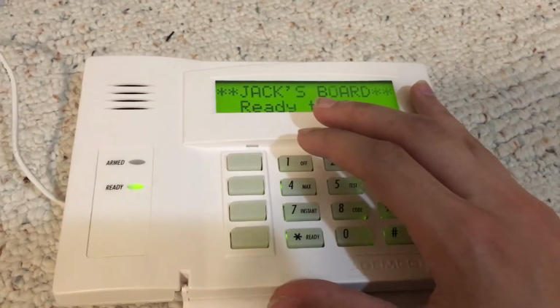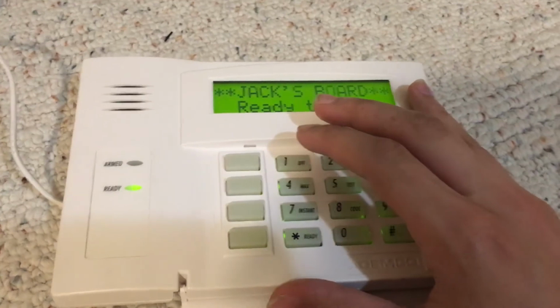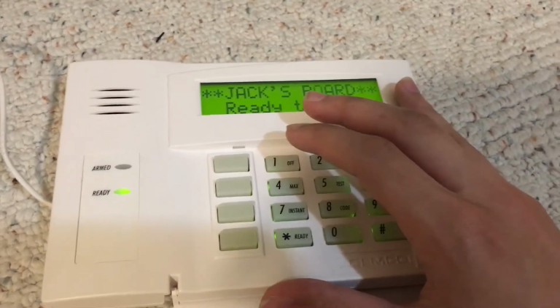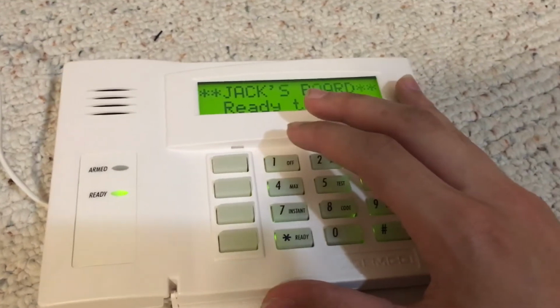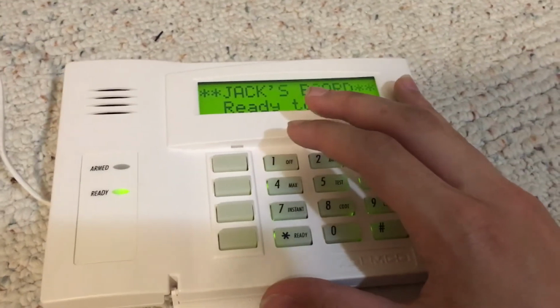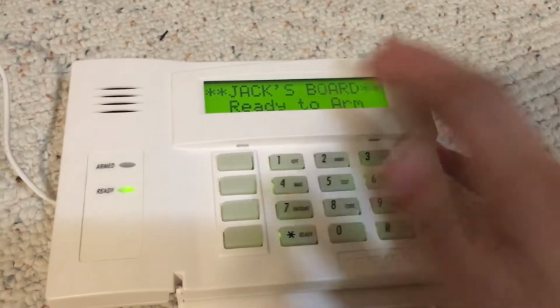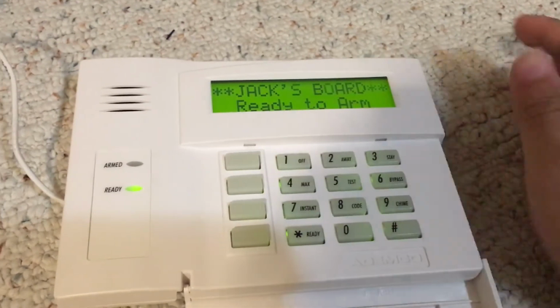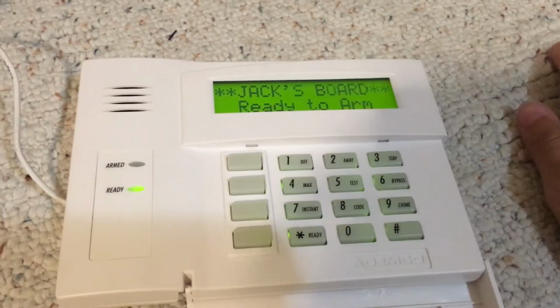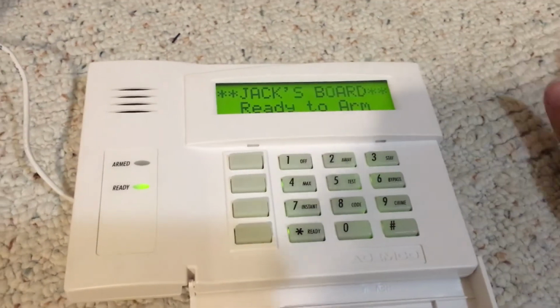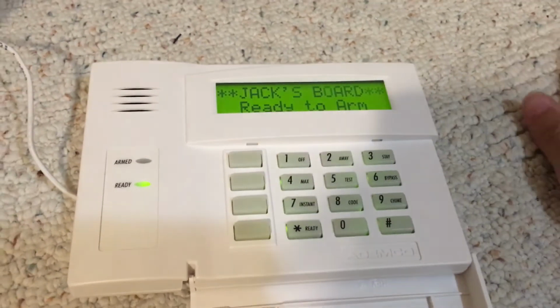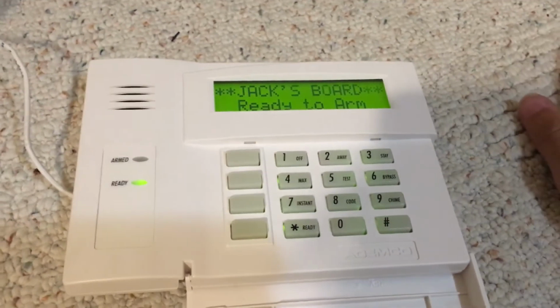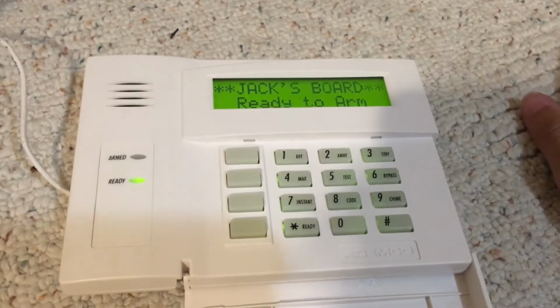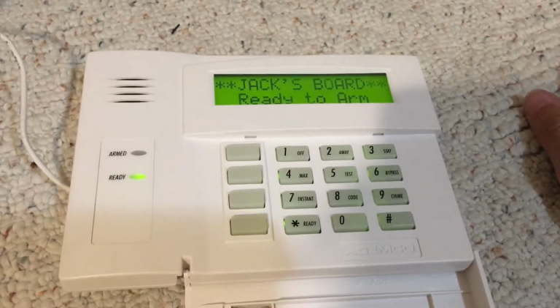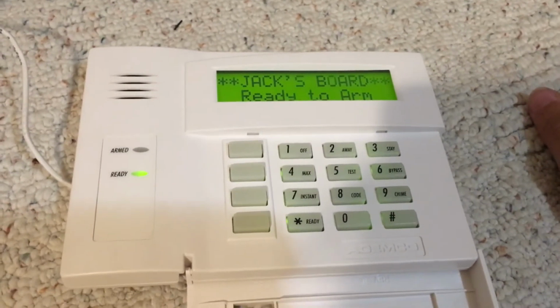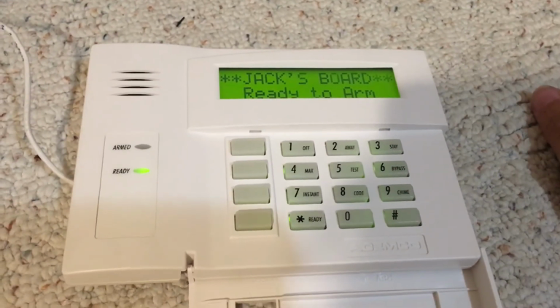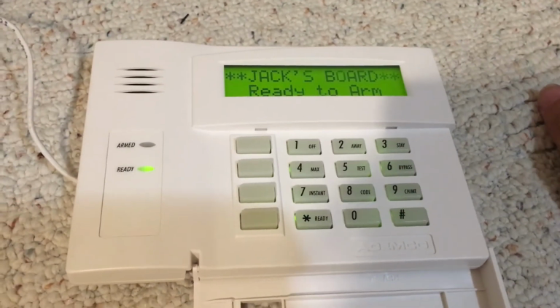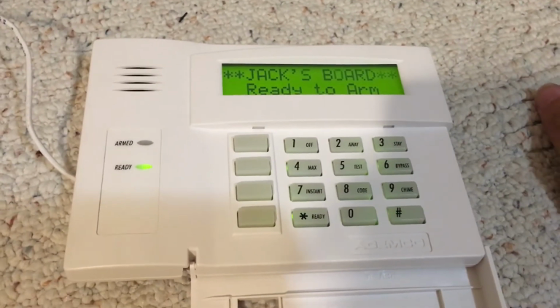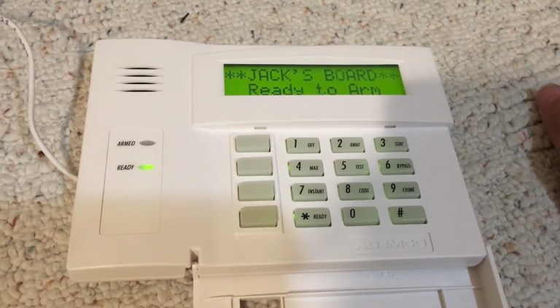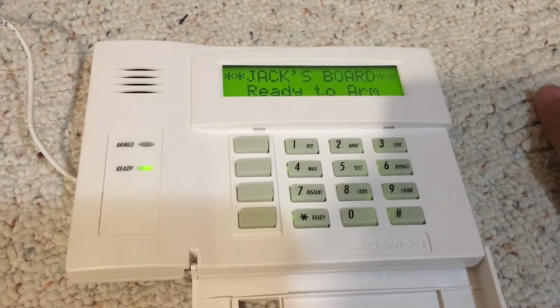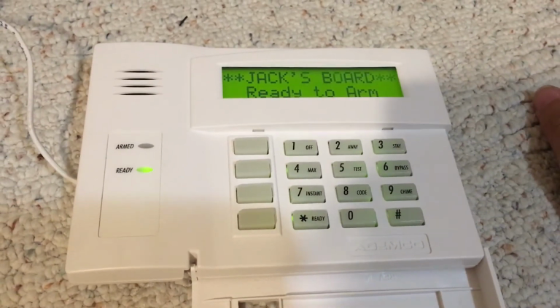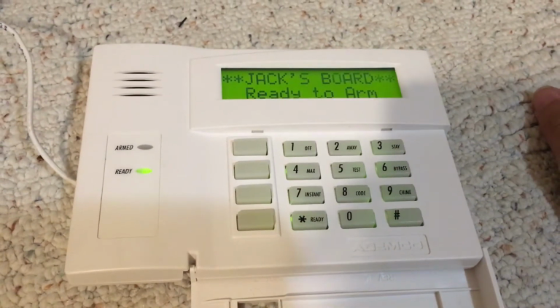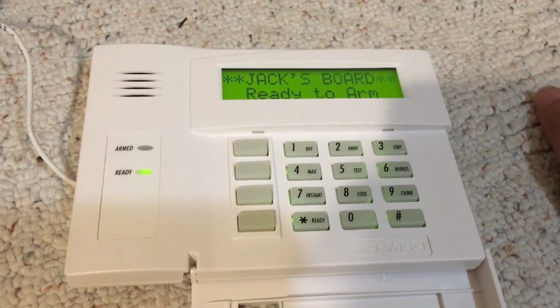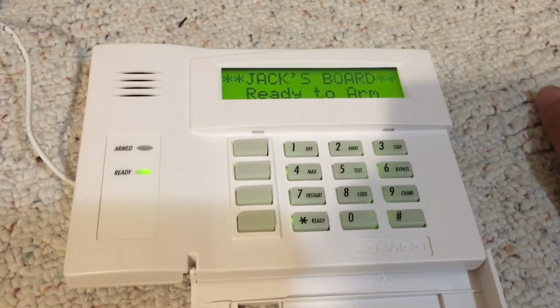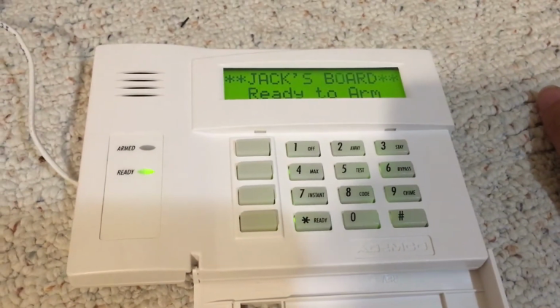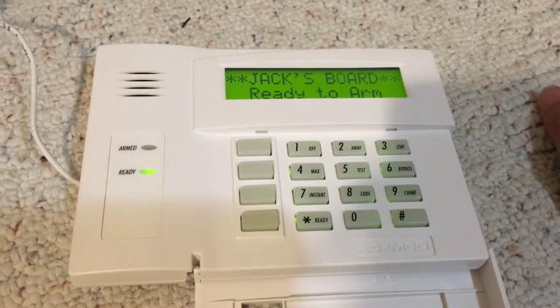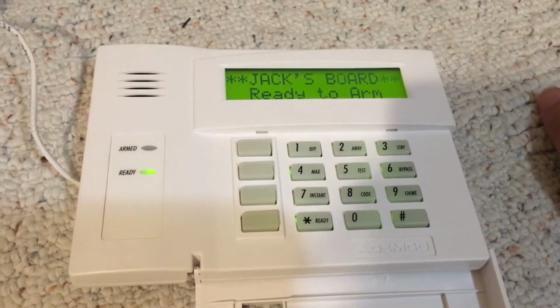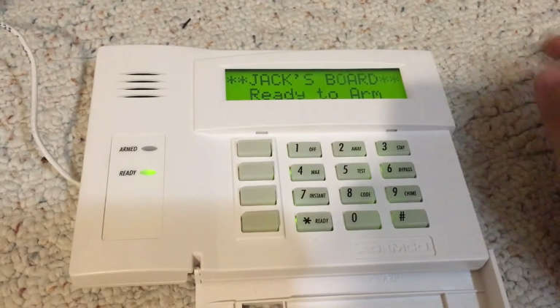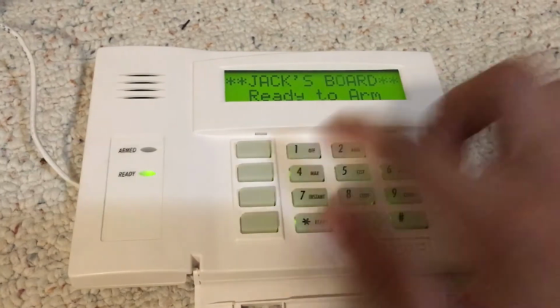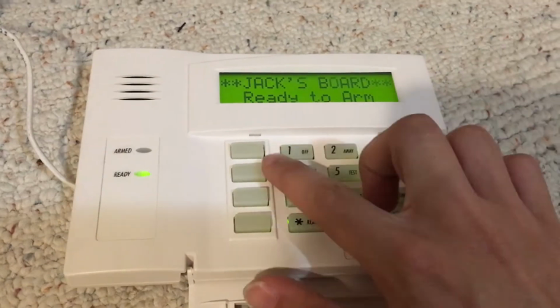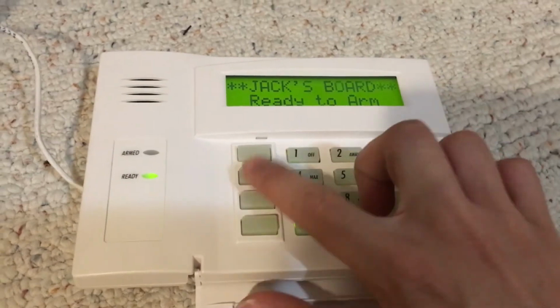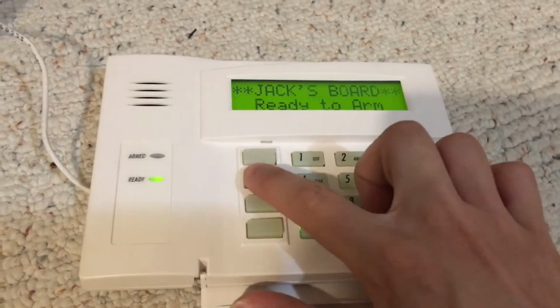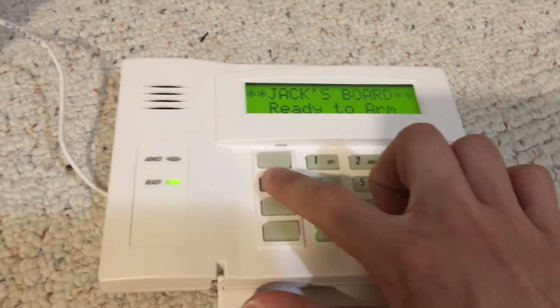Do you ever expect a 6160 to sound like that? Yeah.